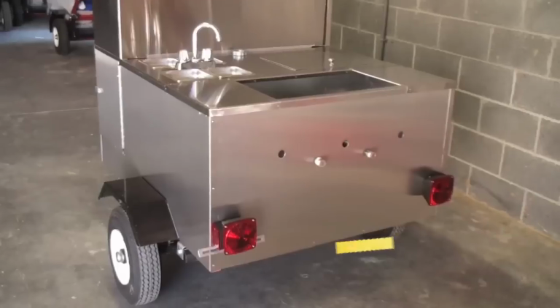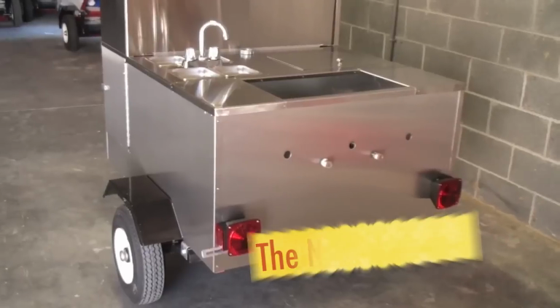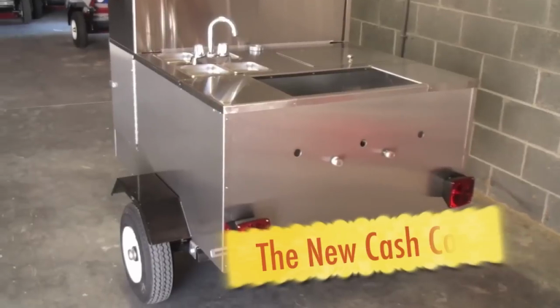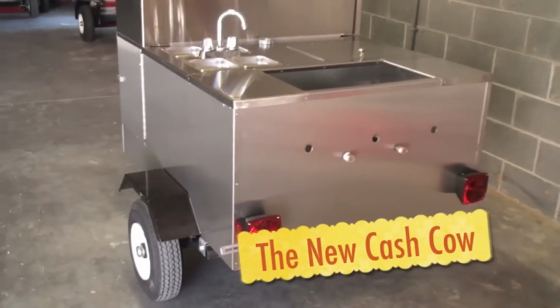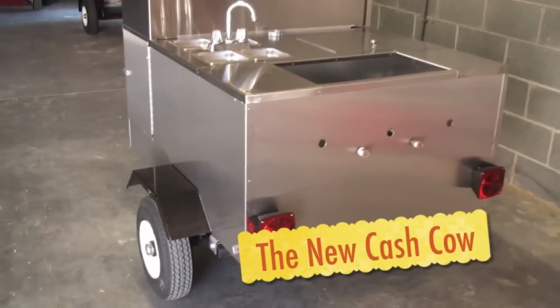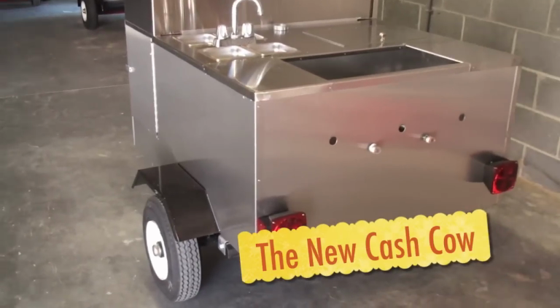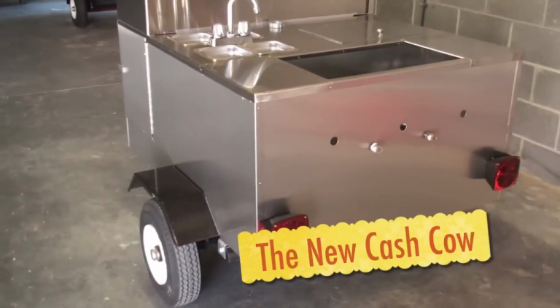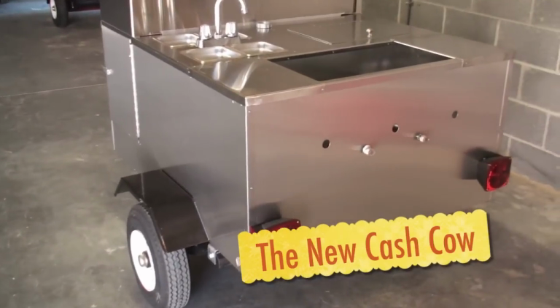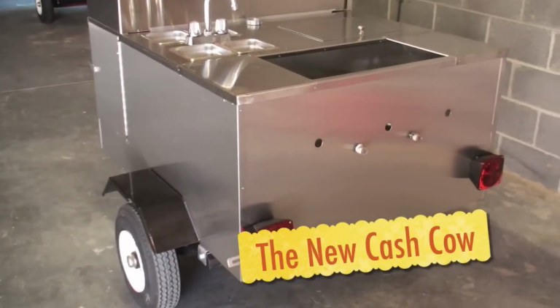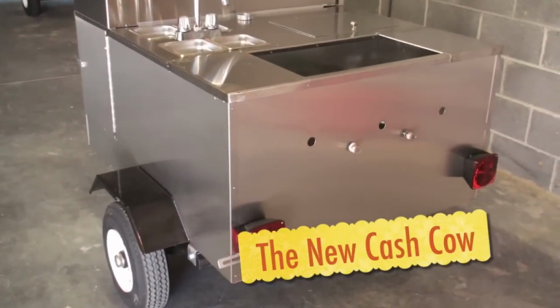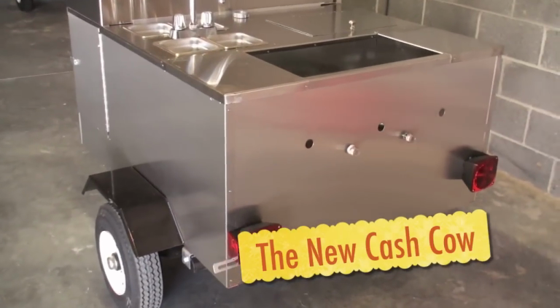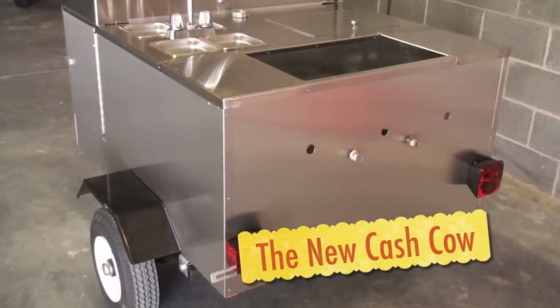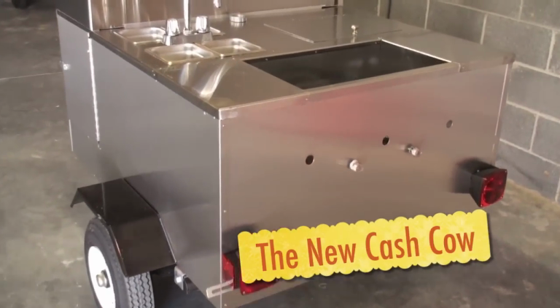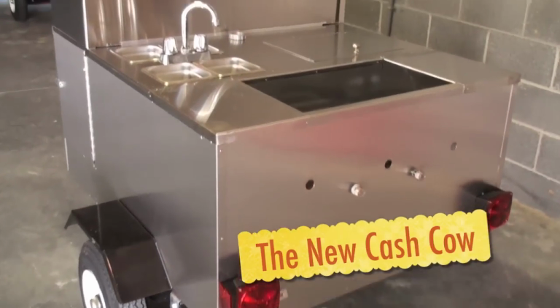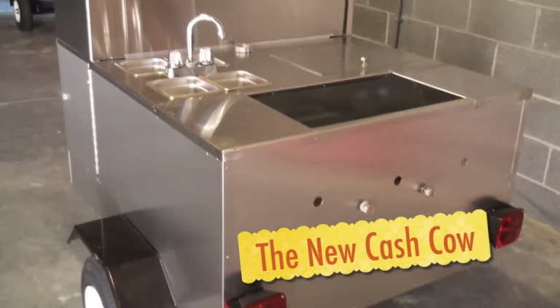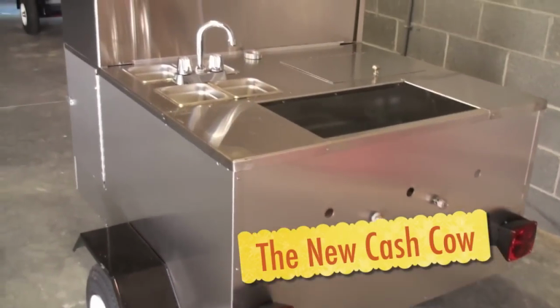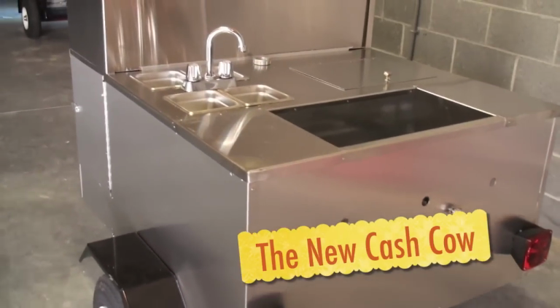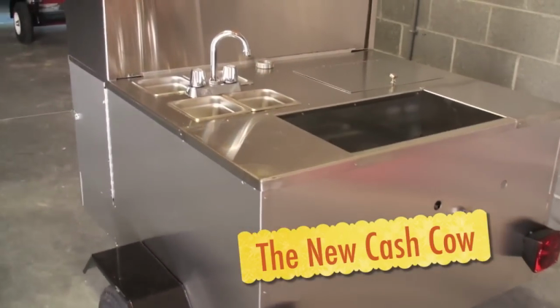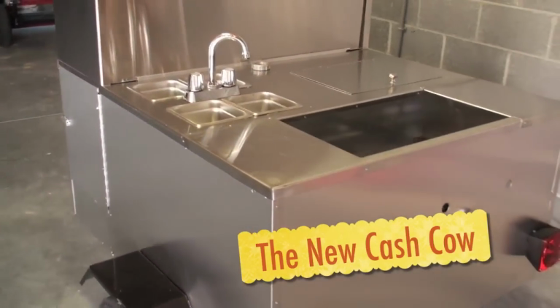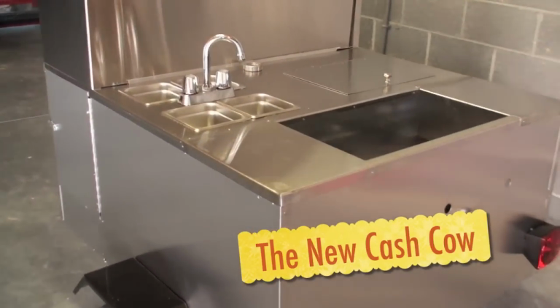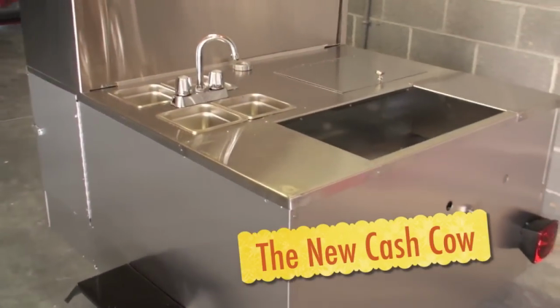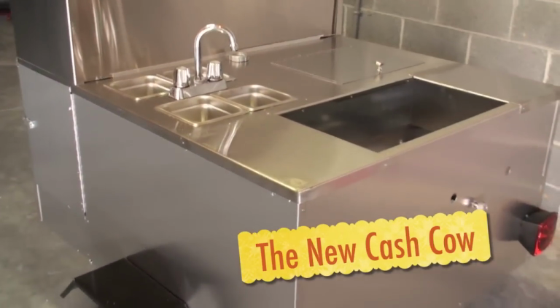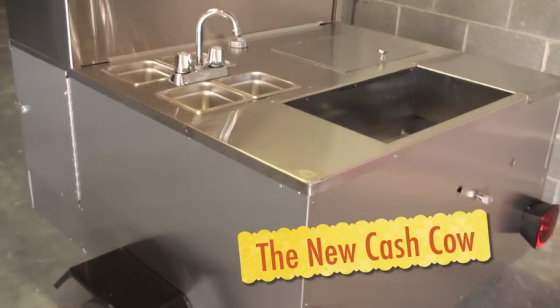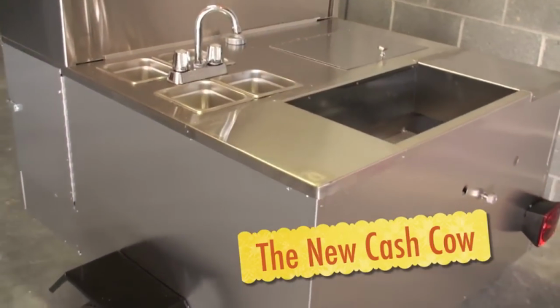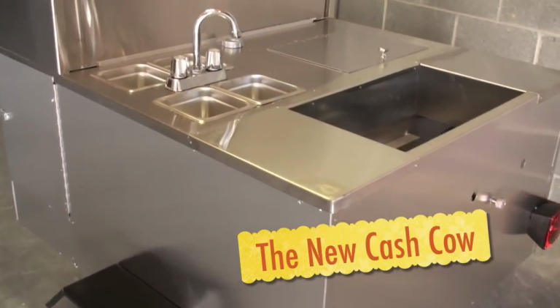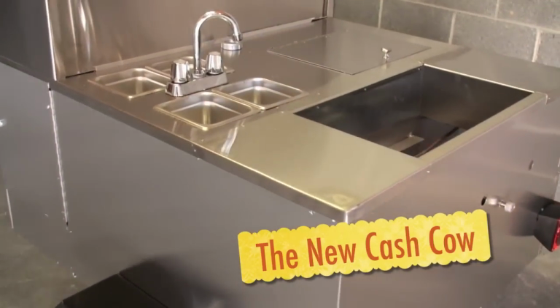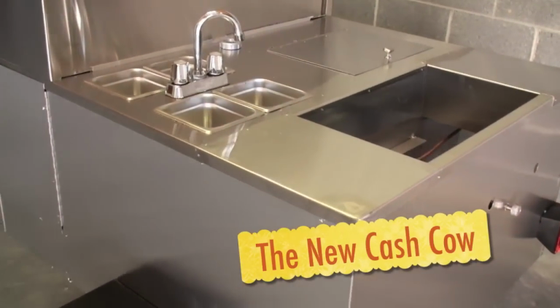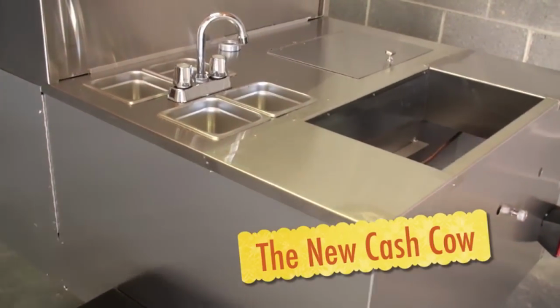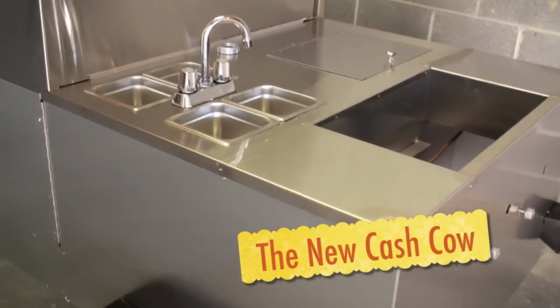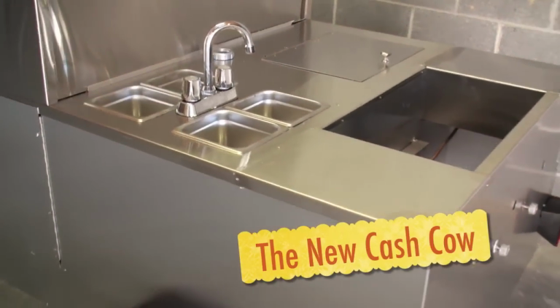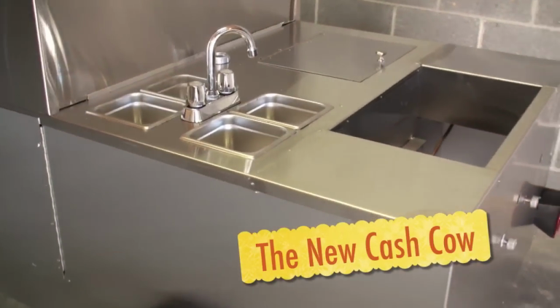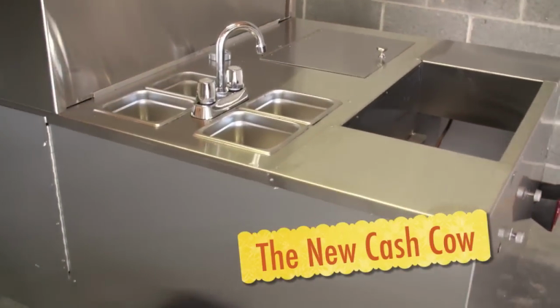Hey, this is Ben with Ben's Carts. I want to show you the all-new Cash Cow. This one's shown with the optional sink and cooler system.